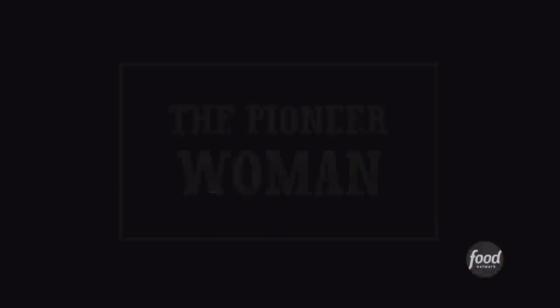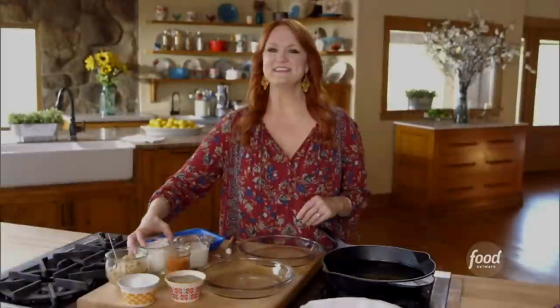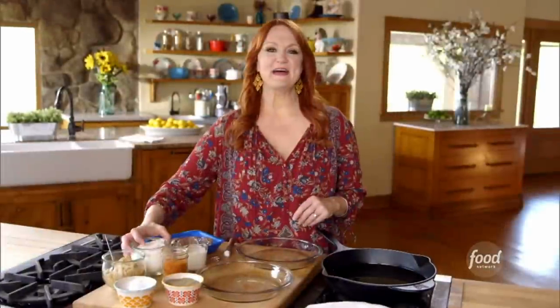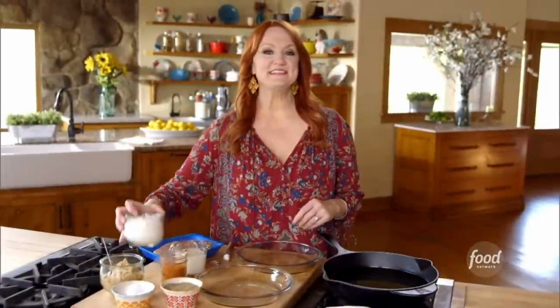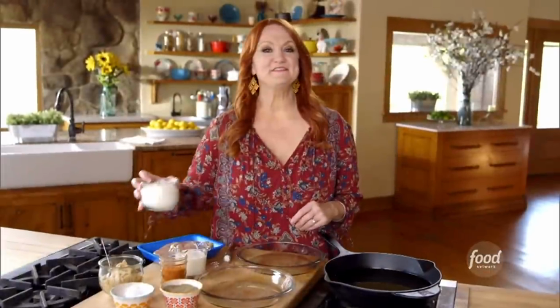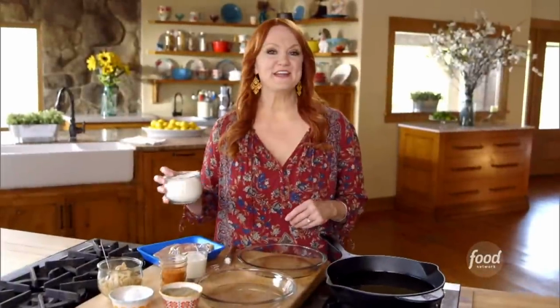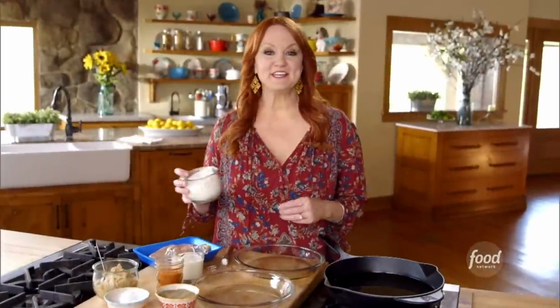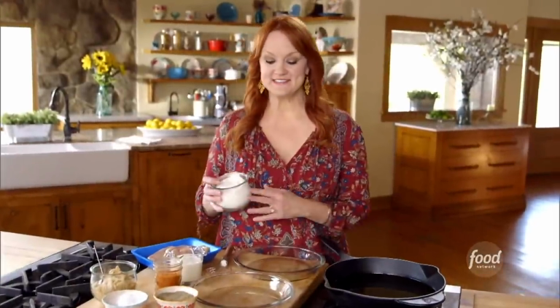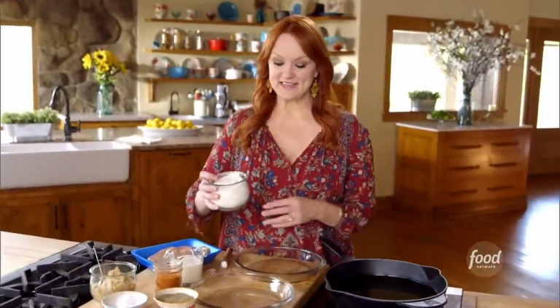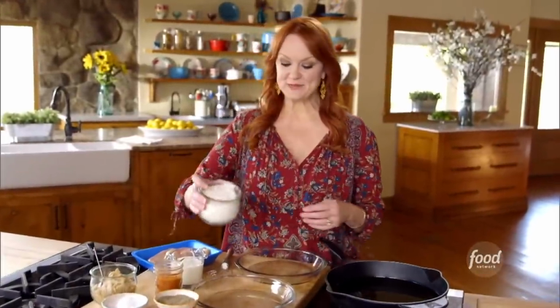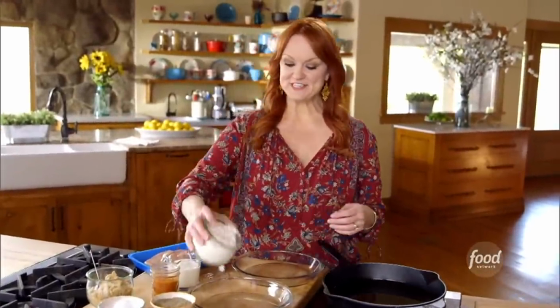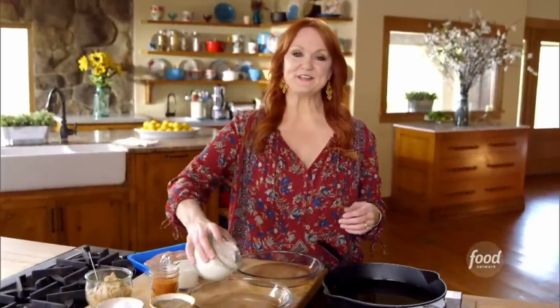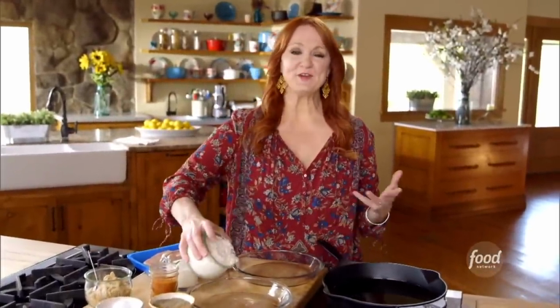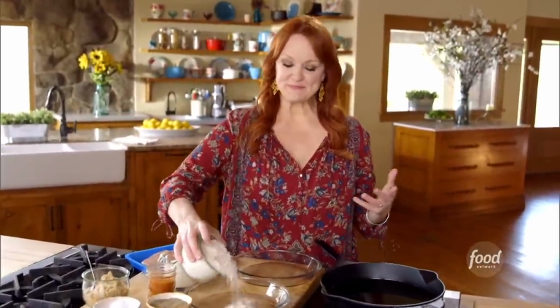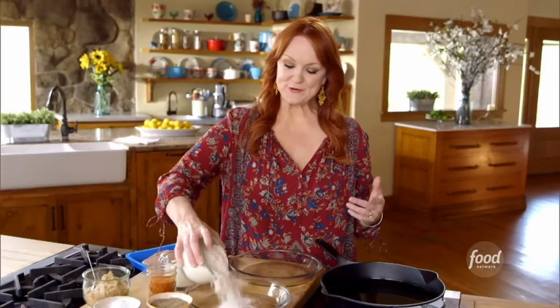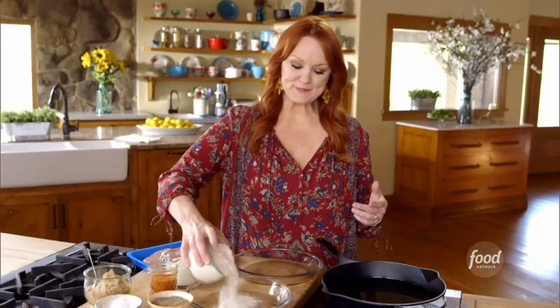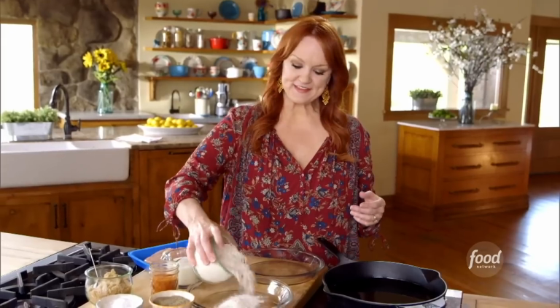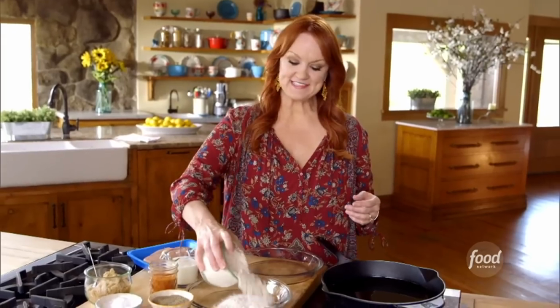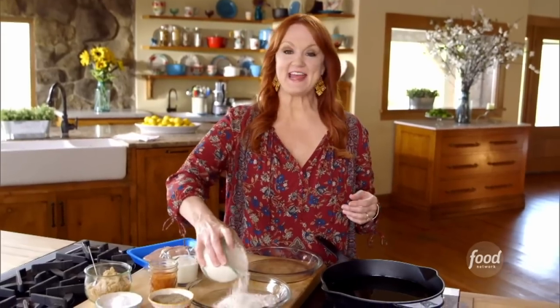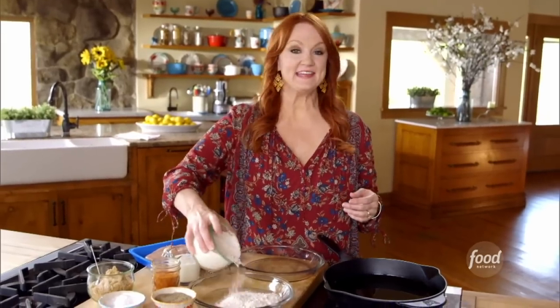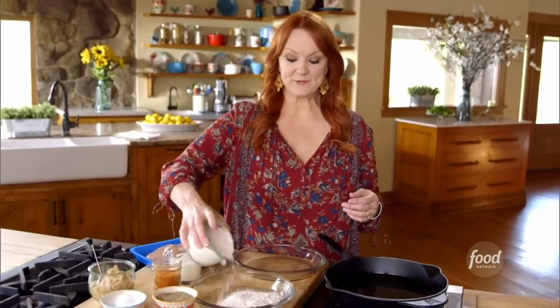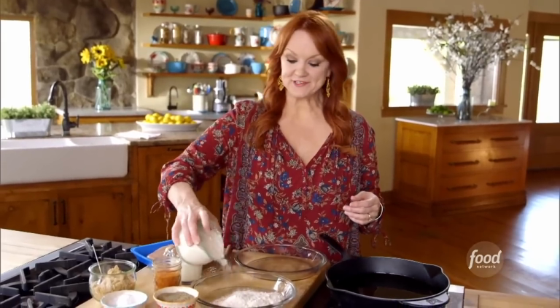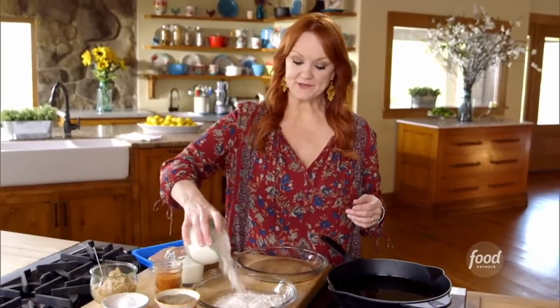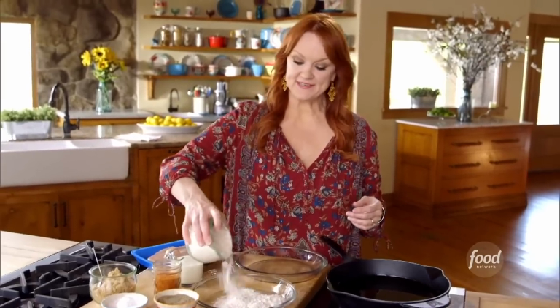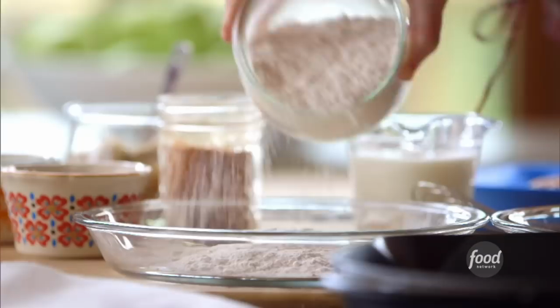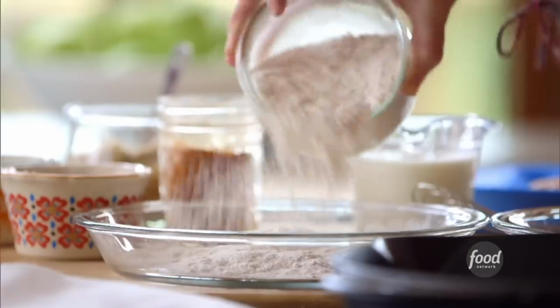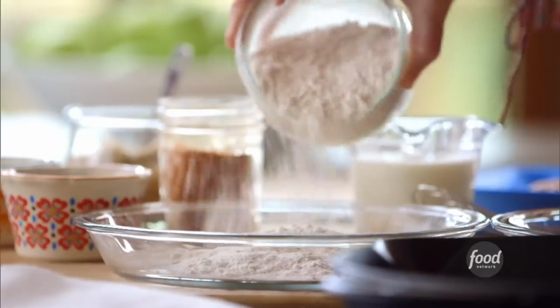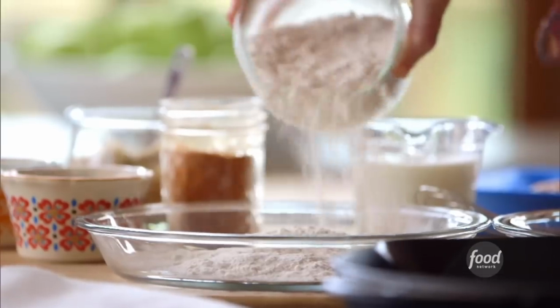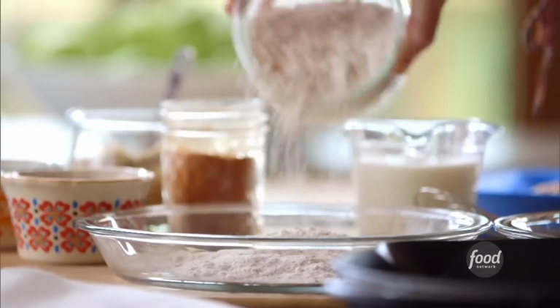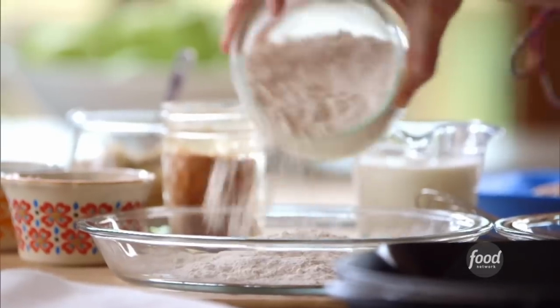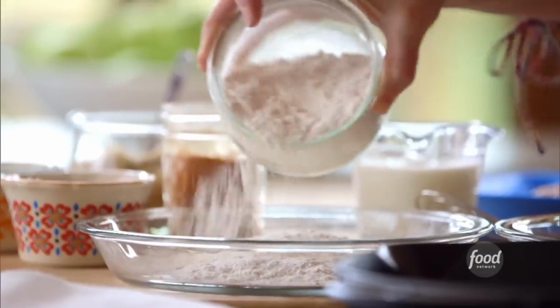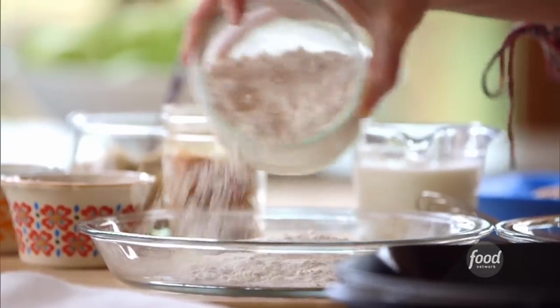A spicy fried chicken sandwich is a great portable thing to take anywhere you're going. This is going to be just the thing.